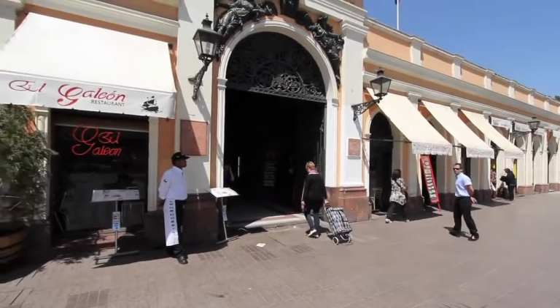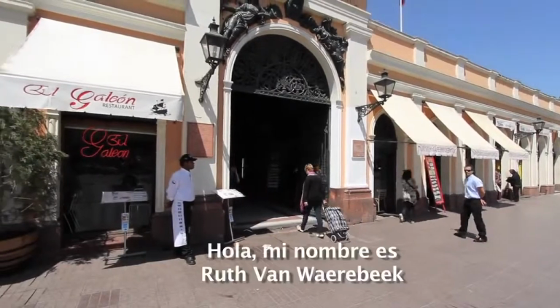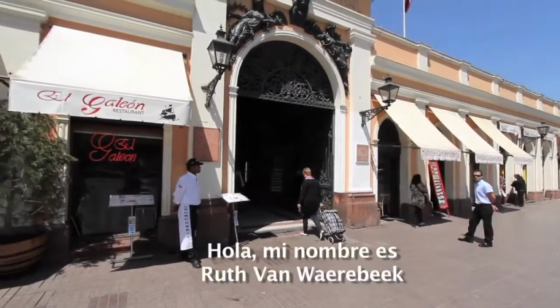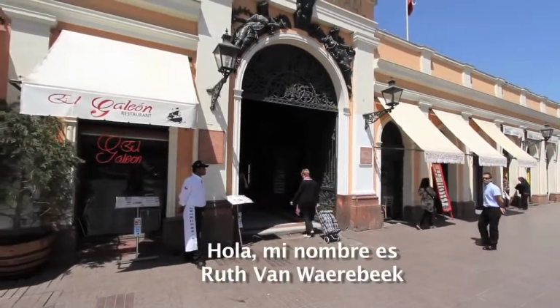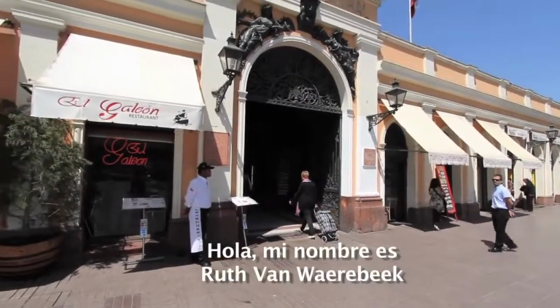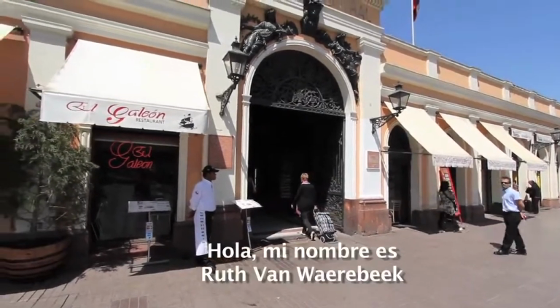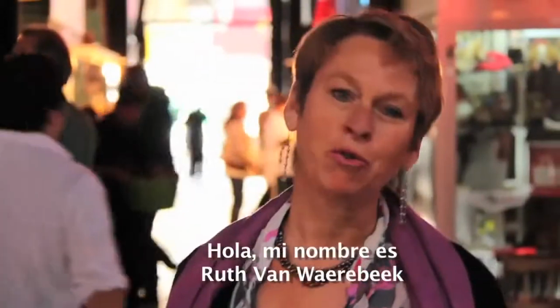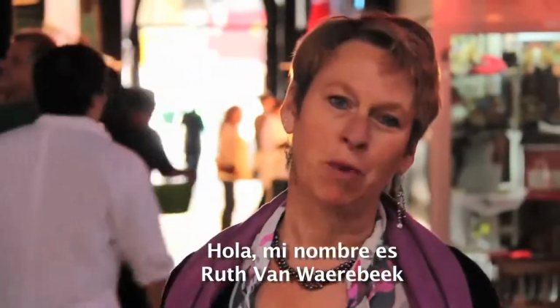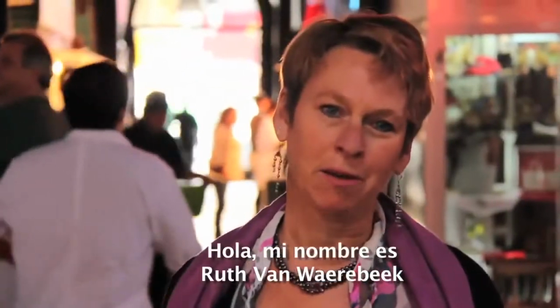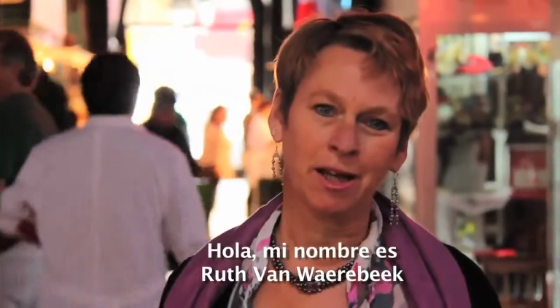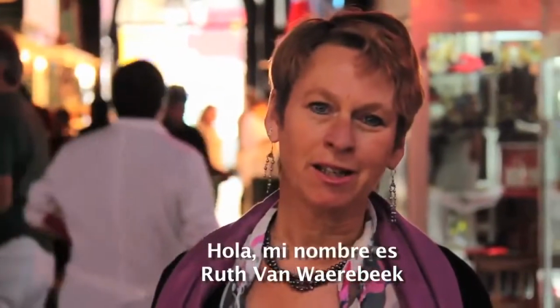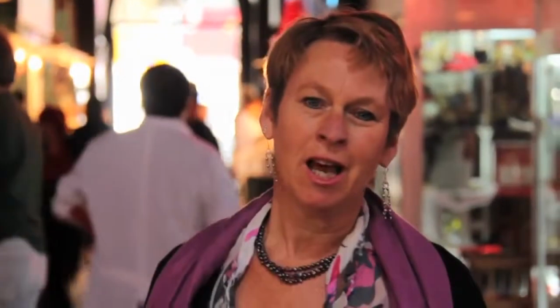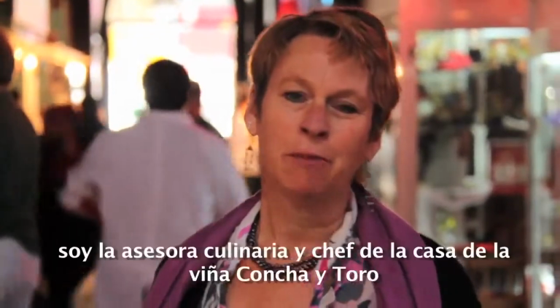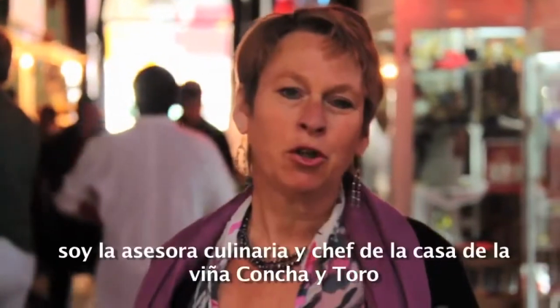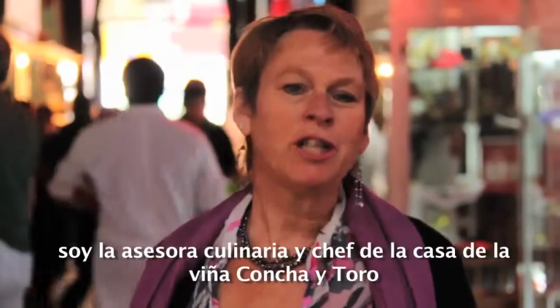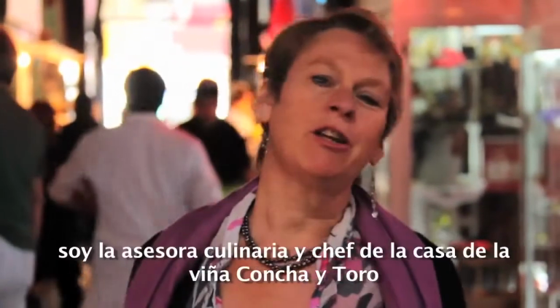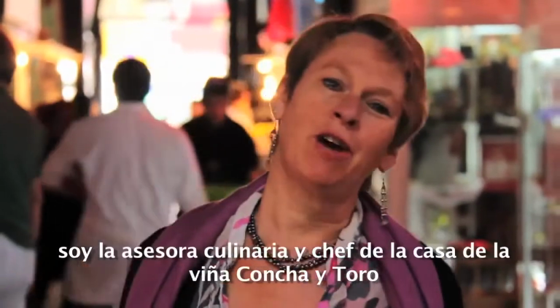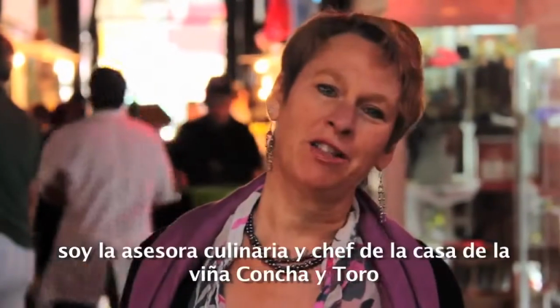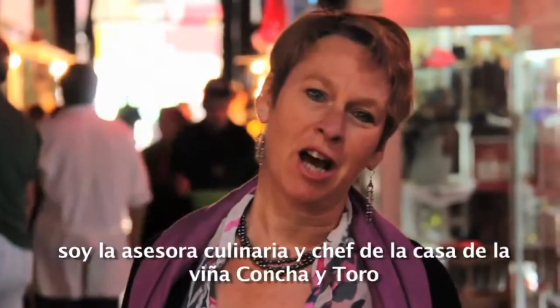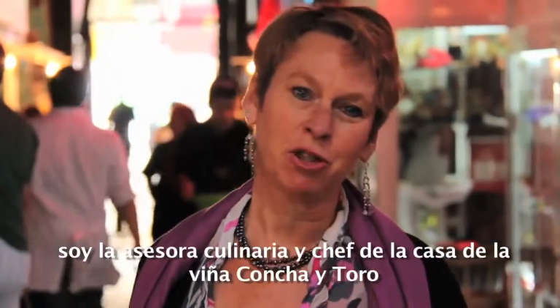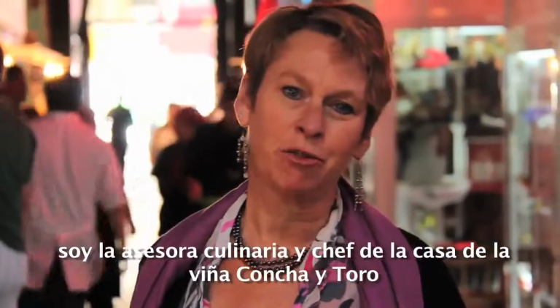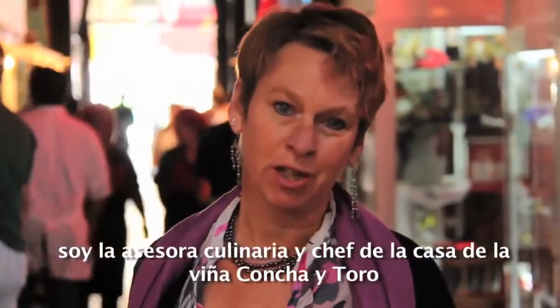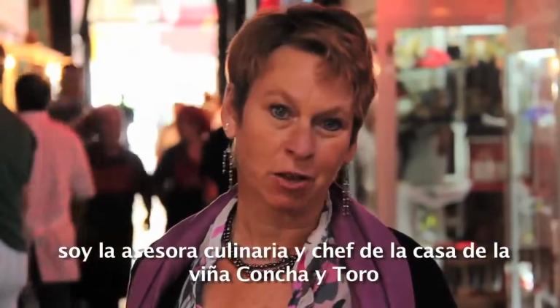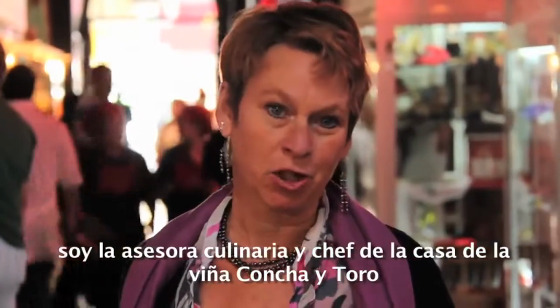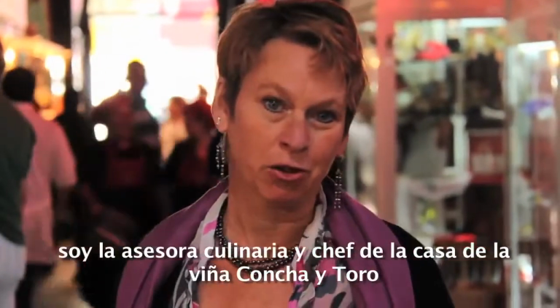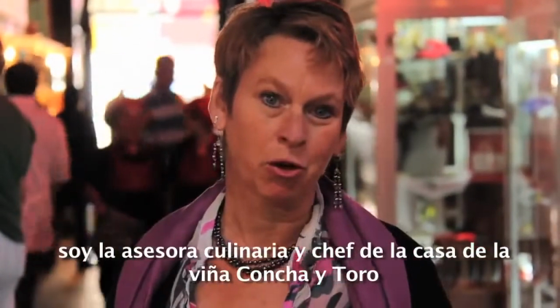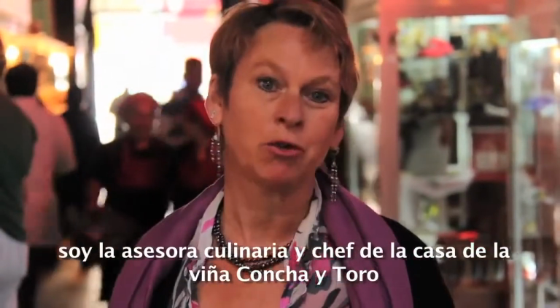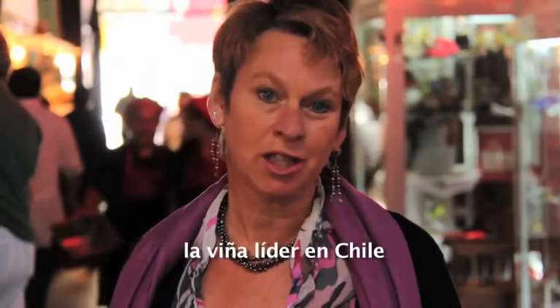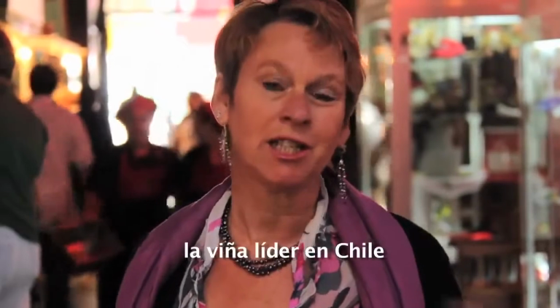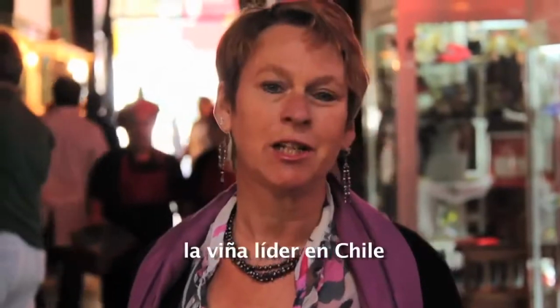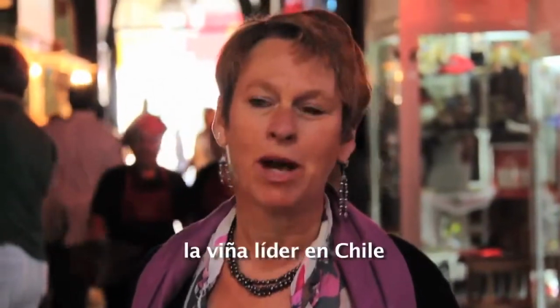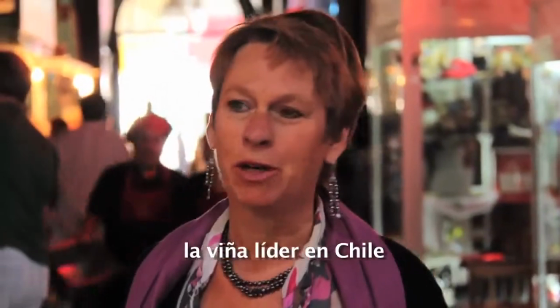Hello, my name is Ruth van Warabee. I'm the Culinary Advisor and the House Chef of Viña Concha de Toro, Chile's leading winery.